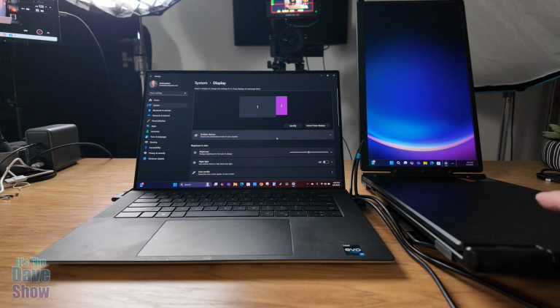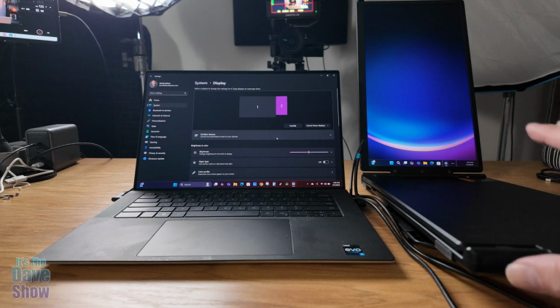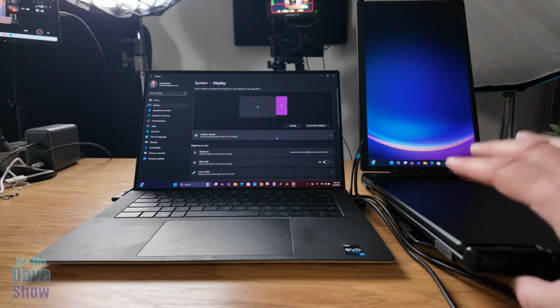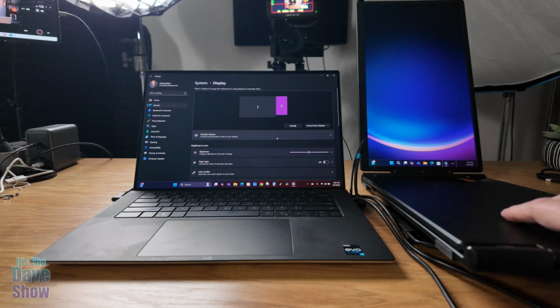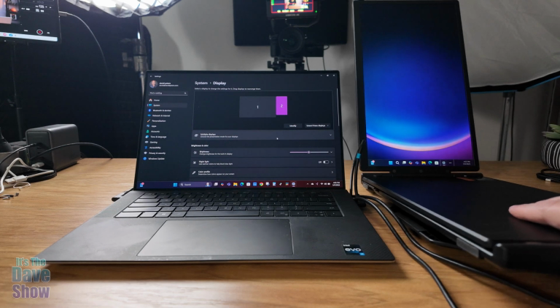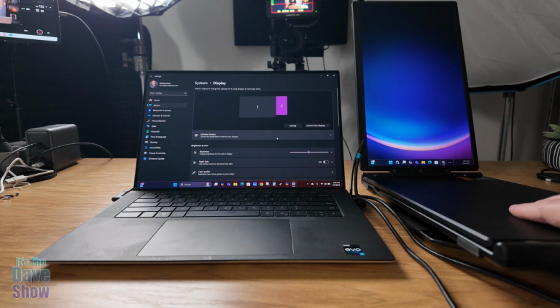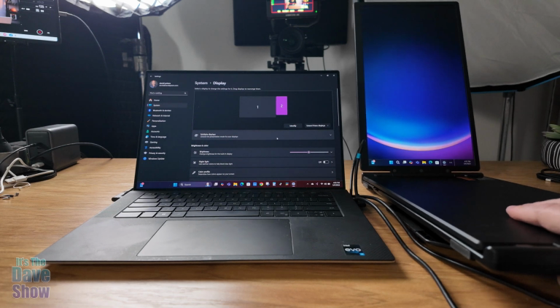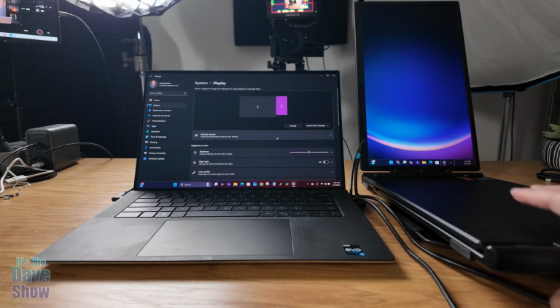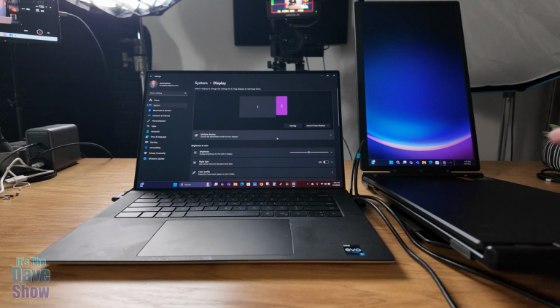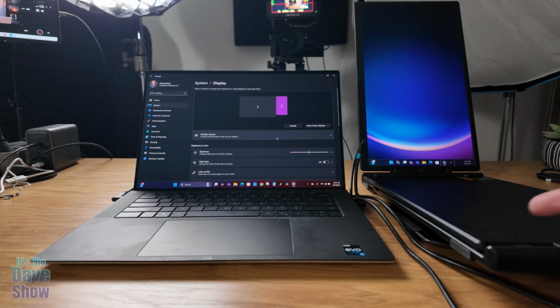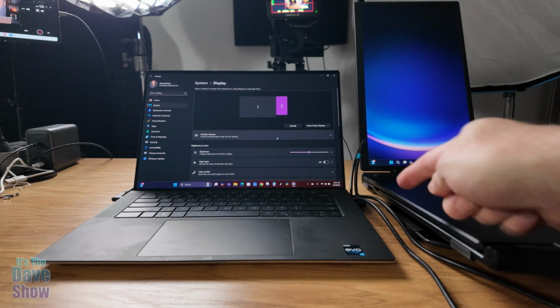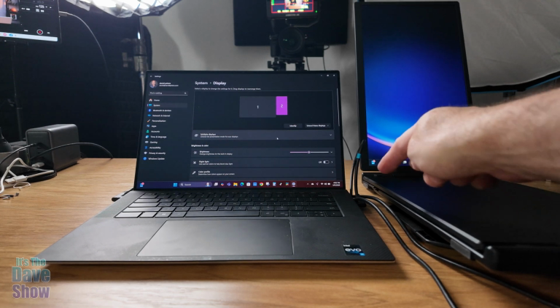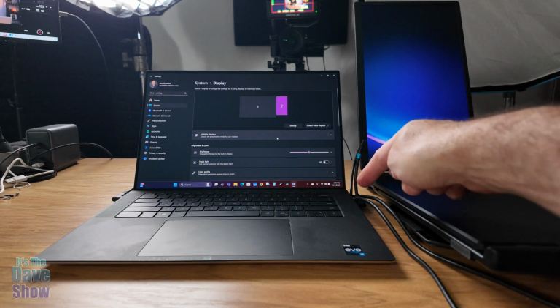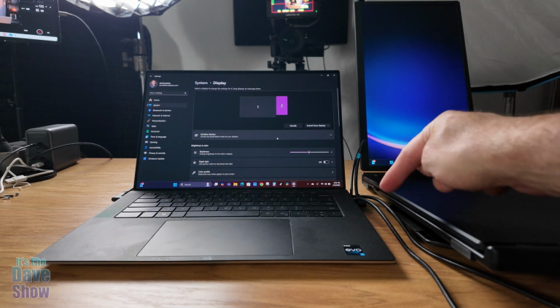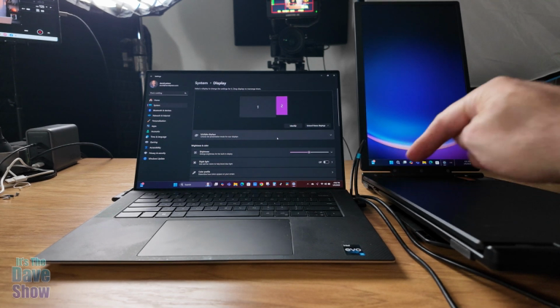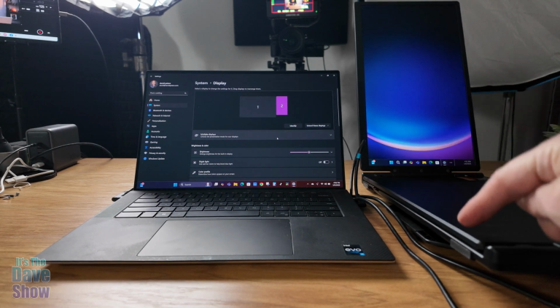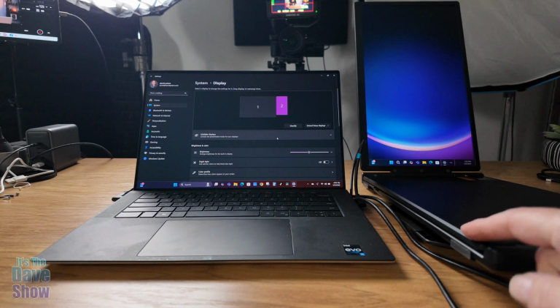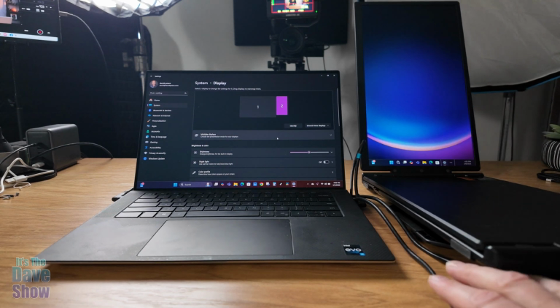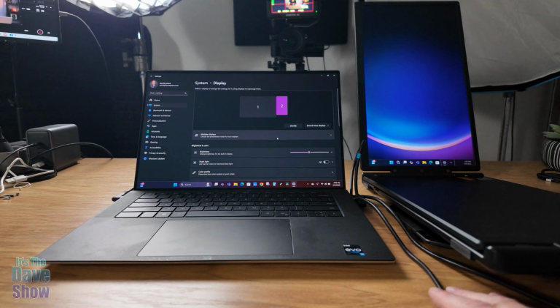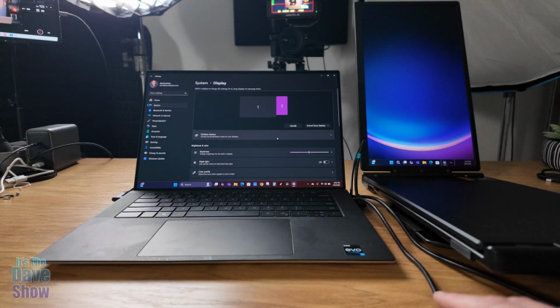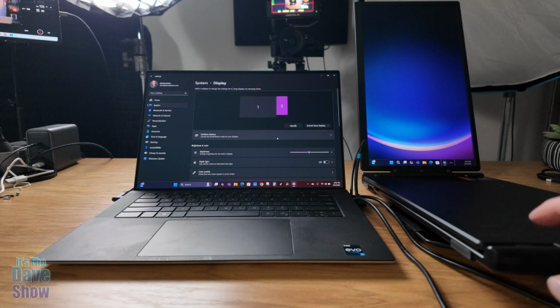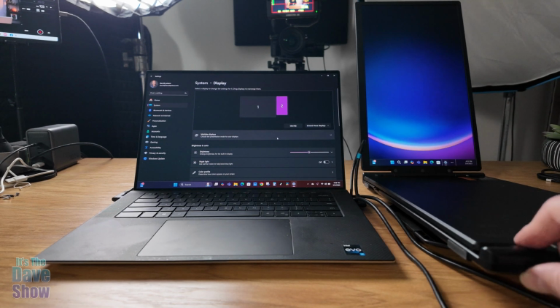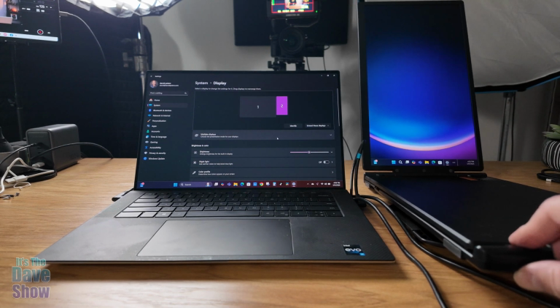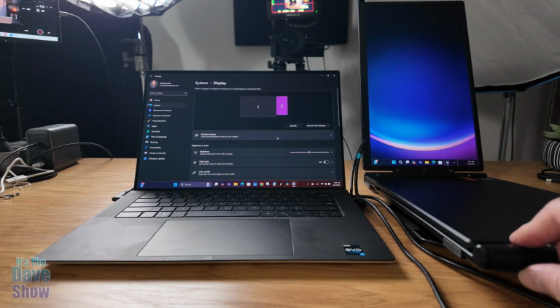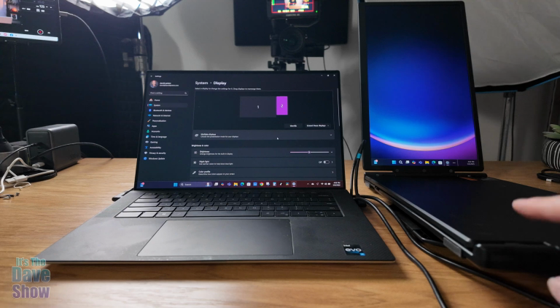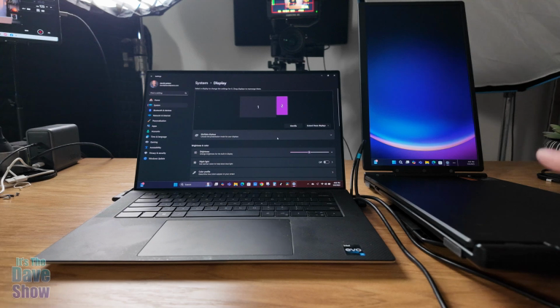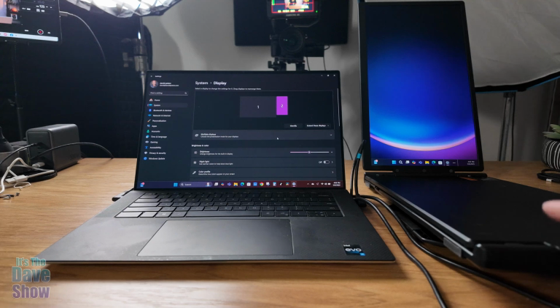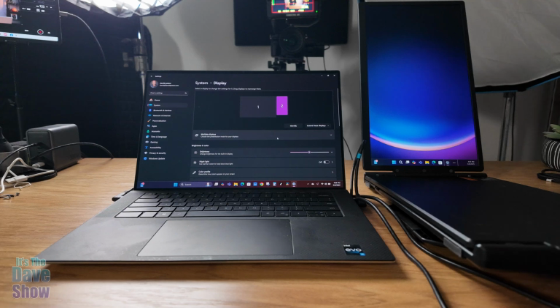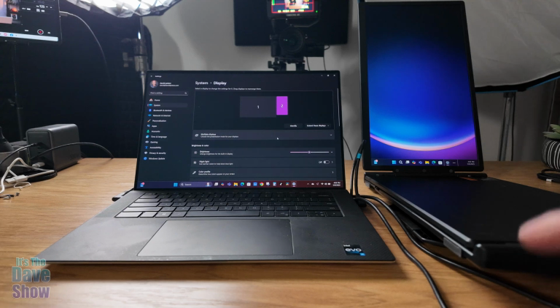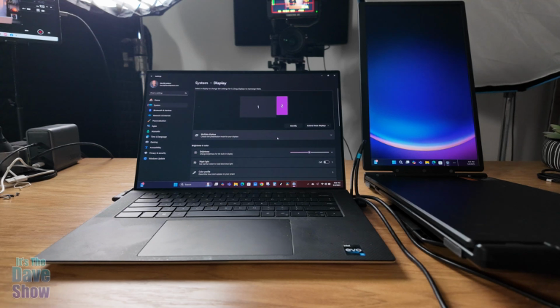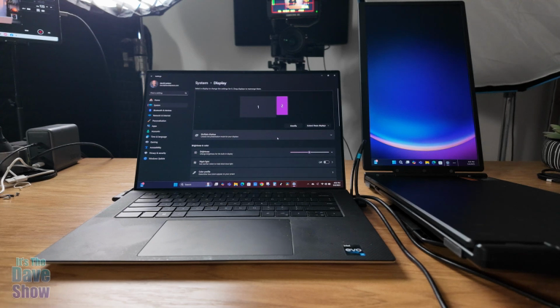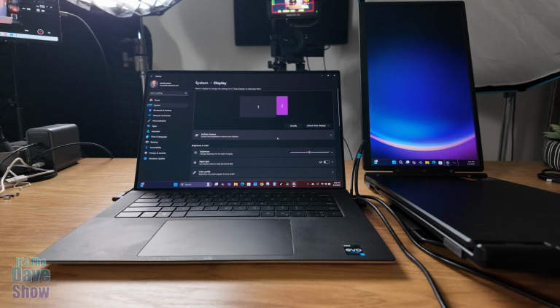If you want them completely separate, you do still need the cable running to your computer, but you can do it like this. Pretty cool if you're looking for this kind of solution.